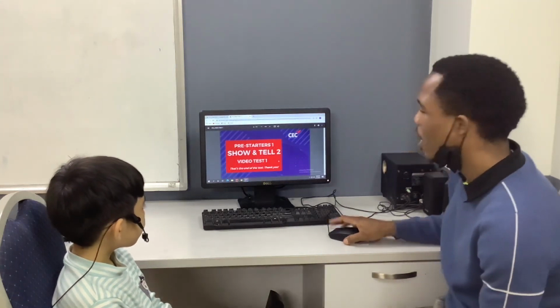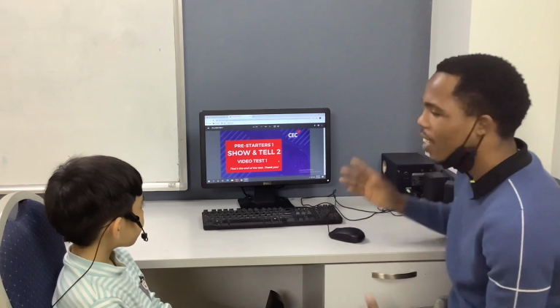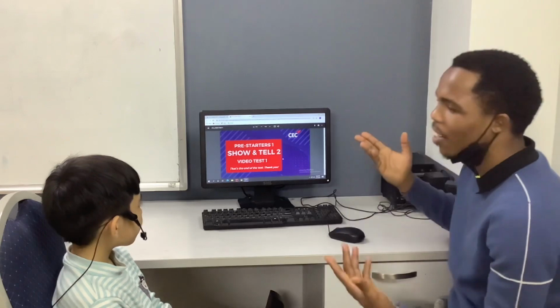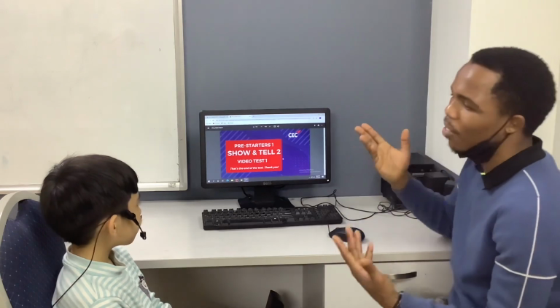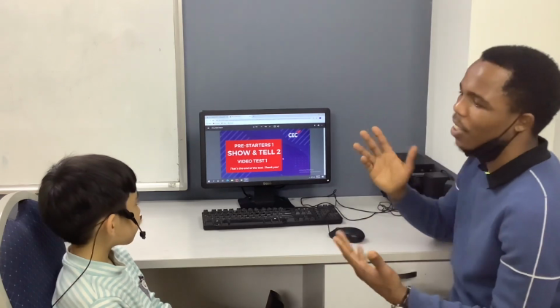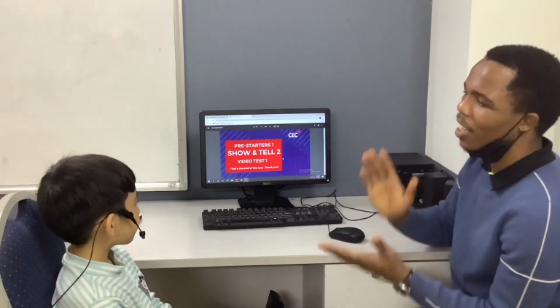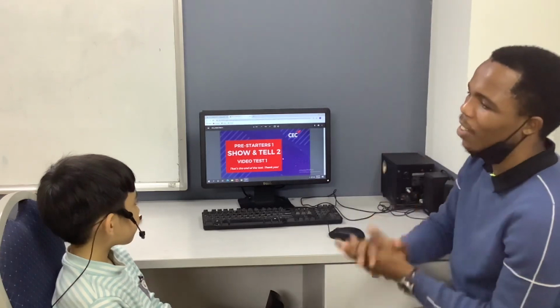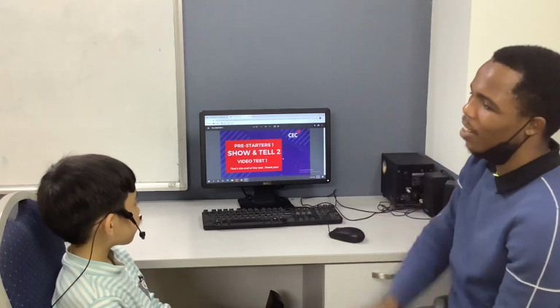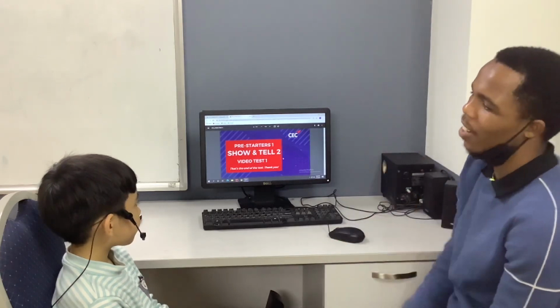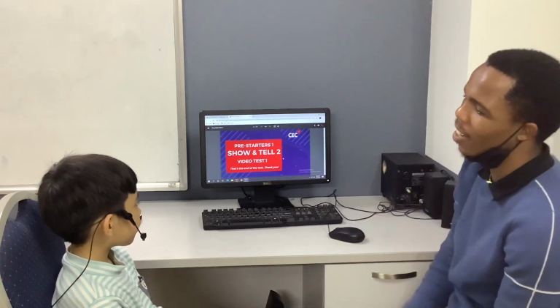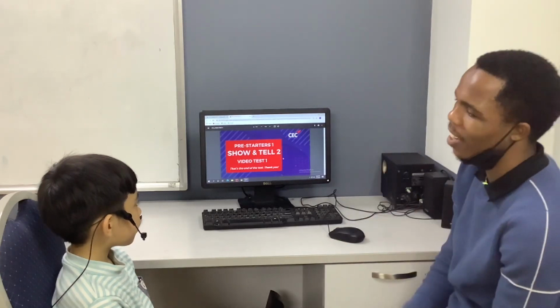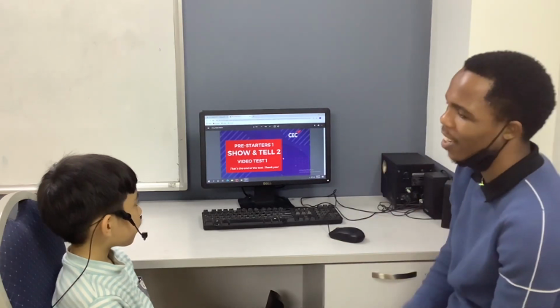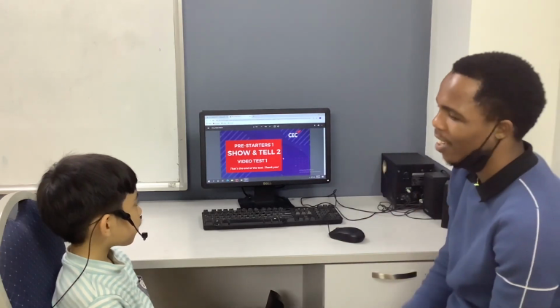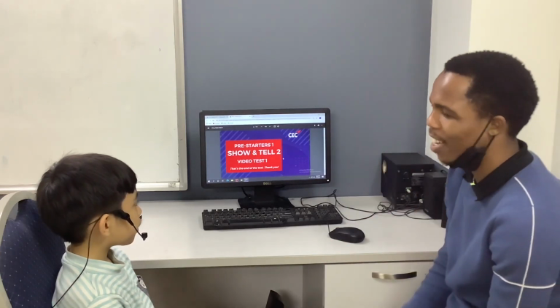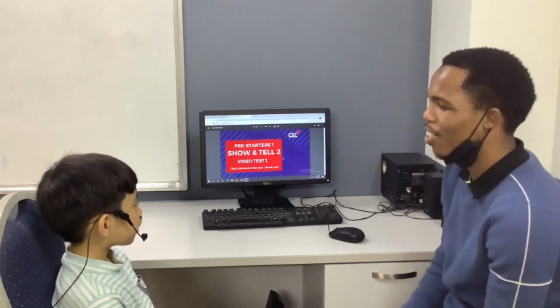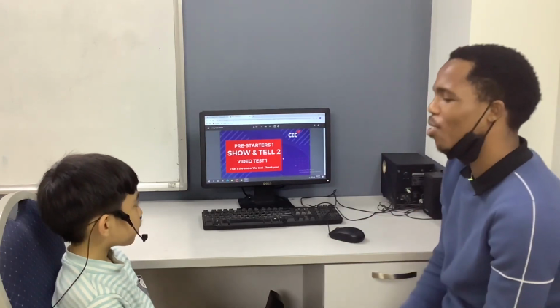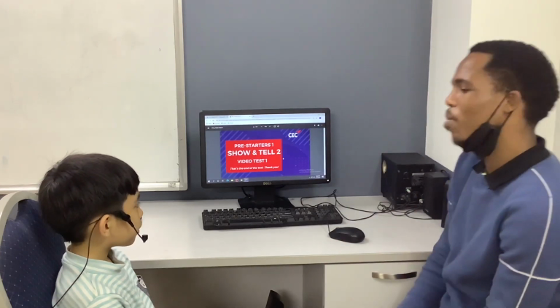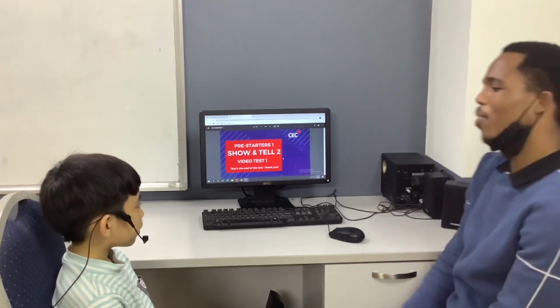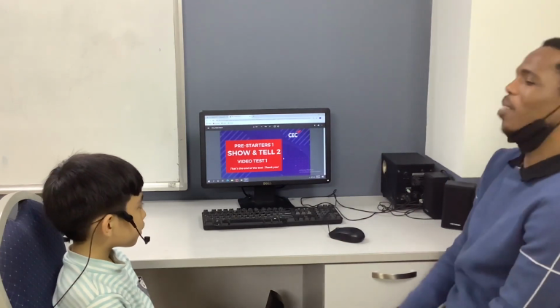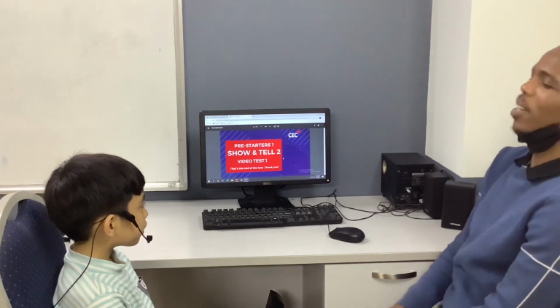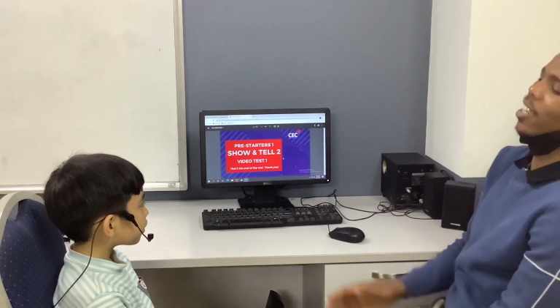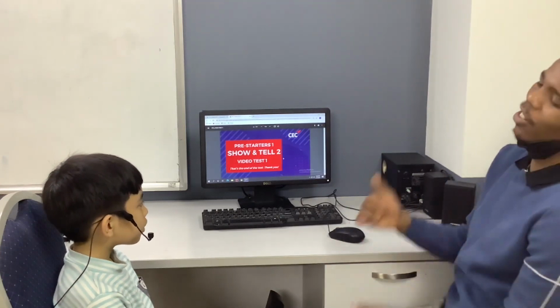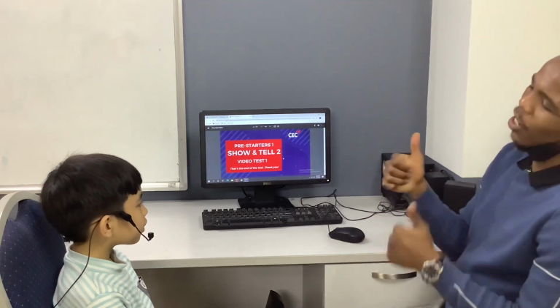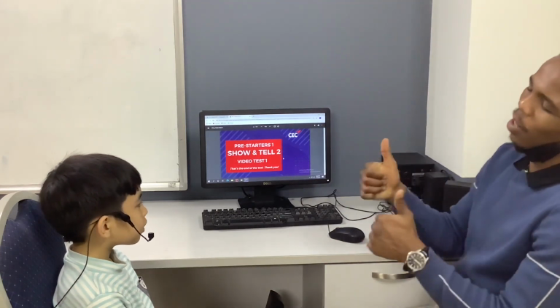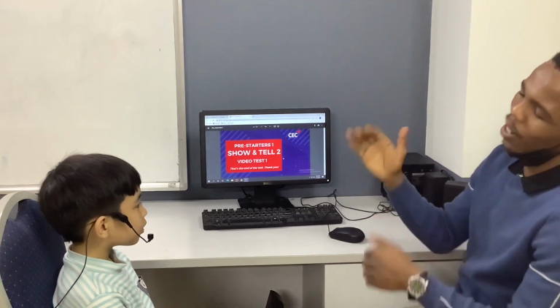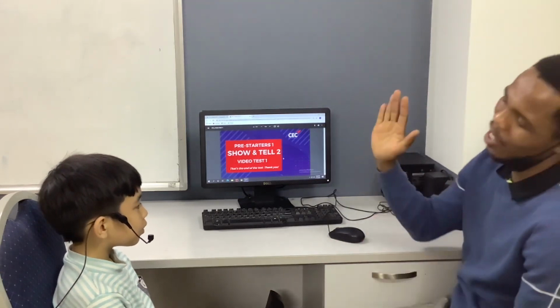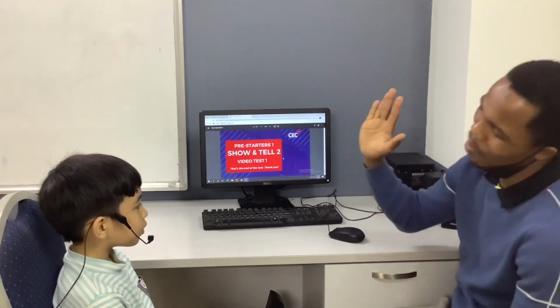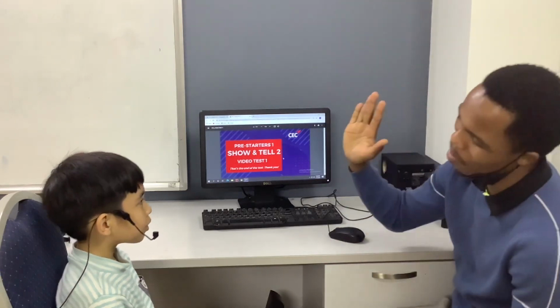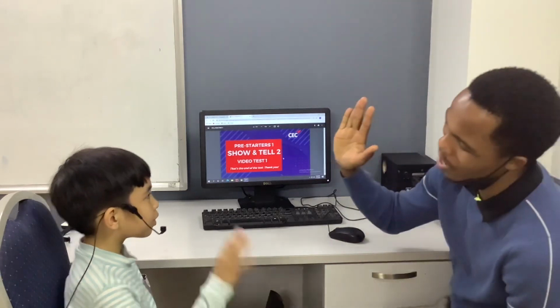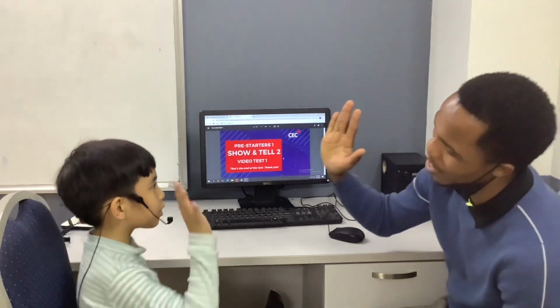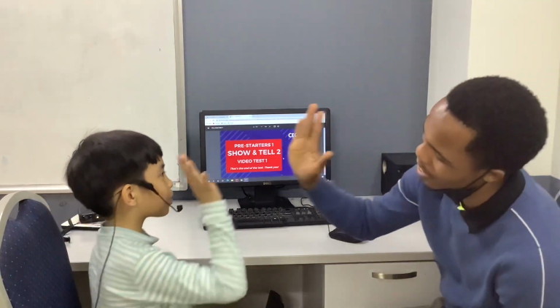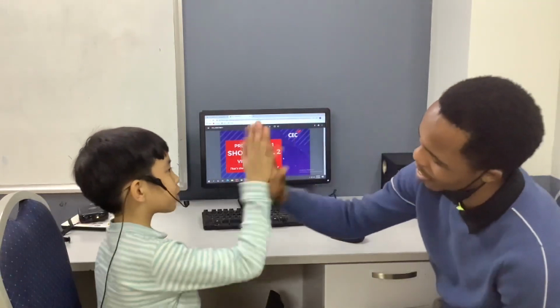That's the end of your testing today. Thank you so much for coming in. Good job. Goodbye. Goodbye.